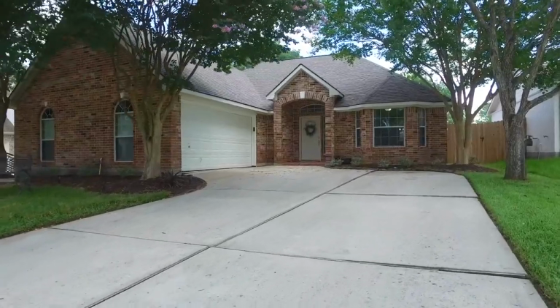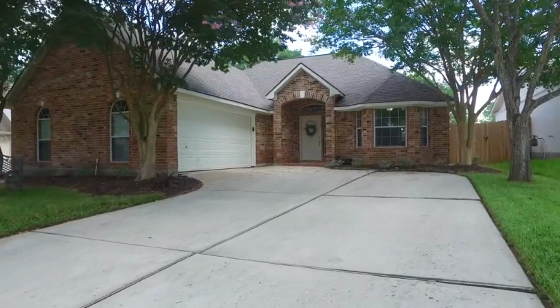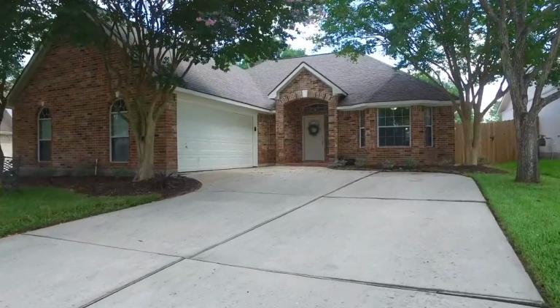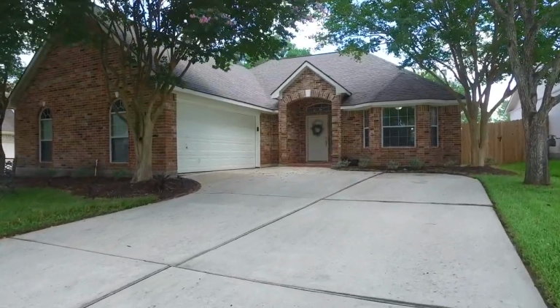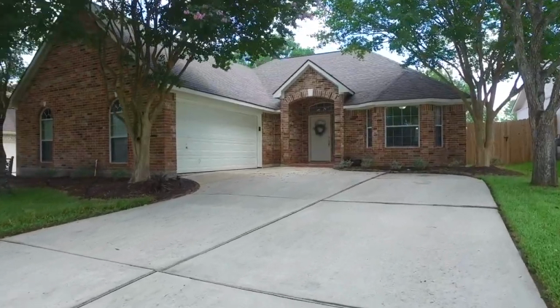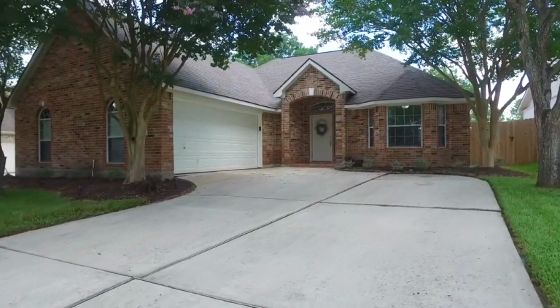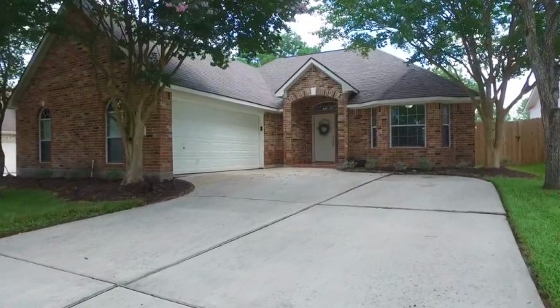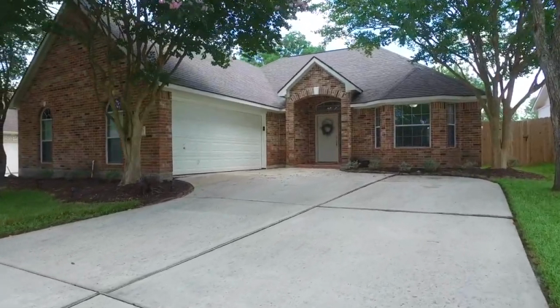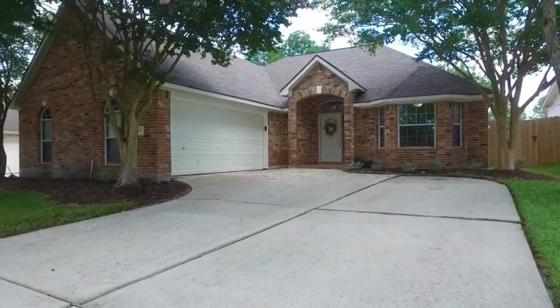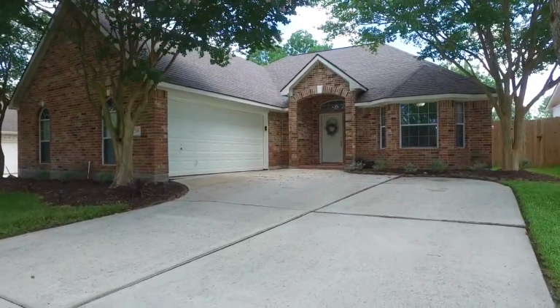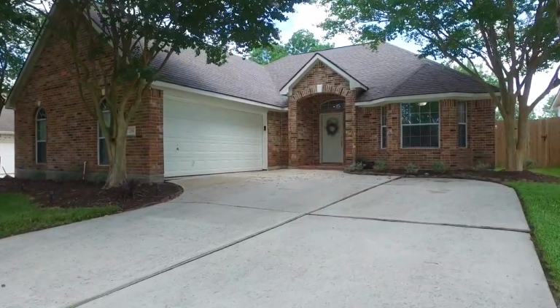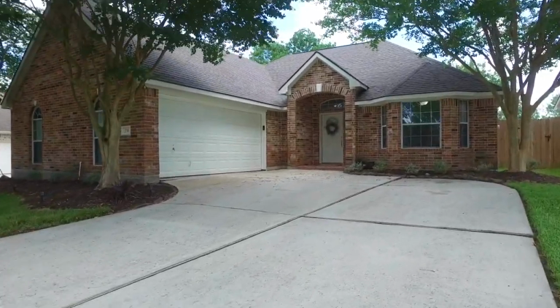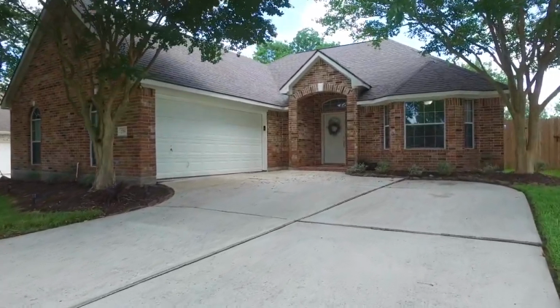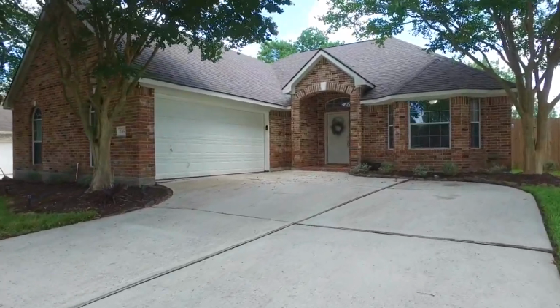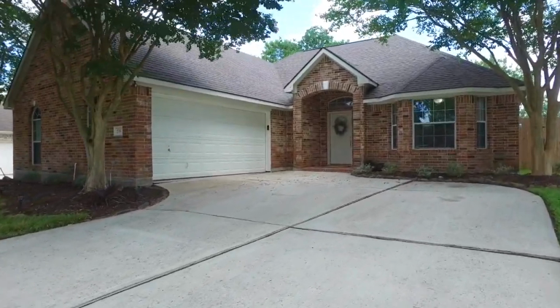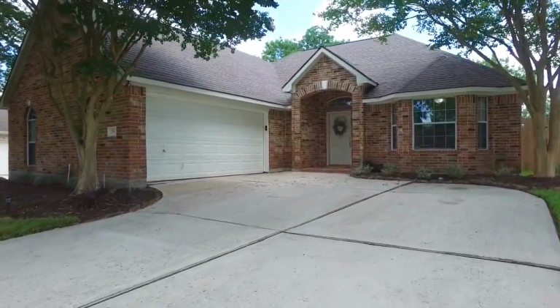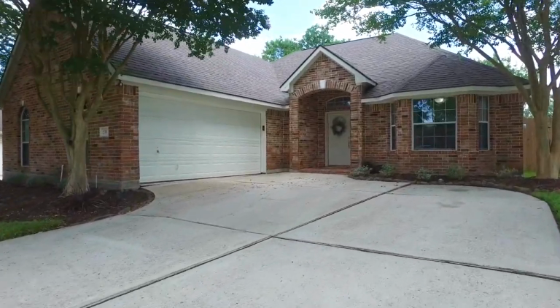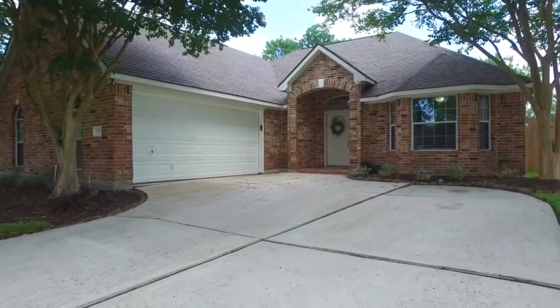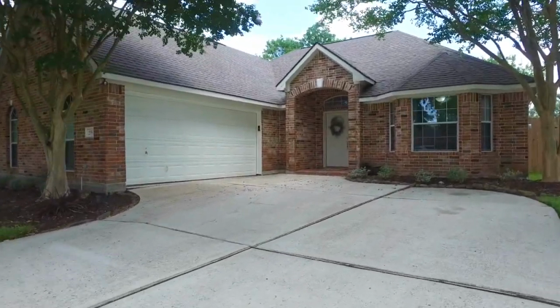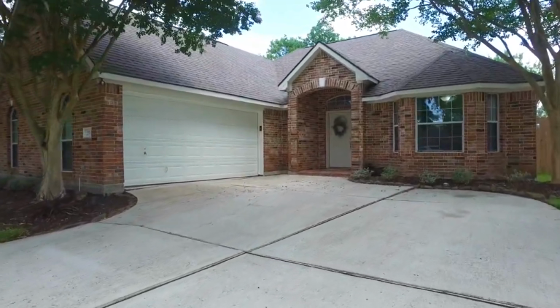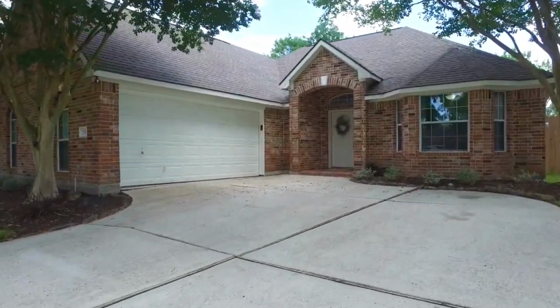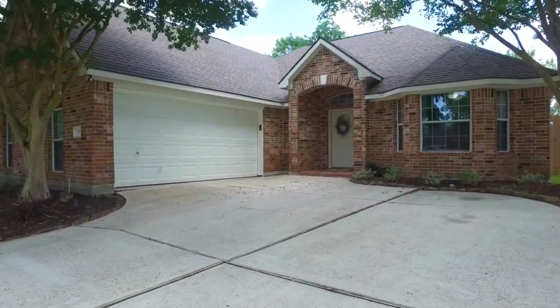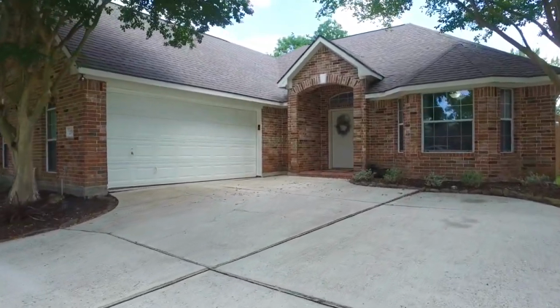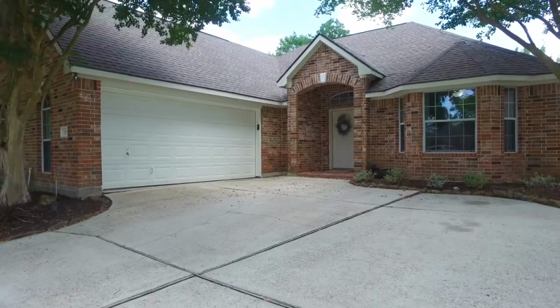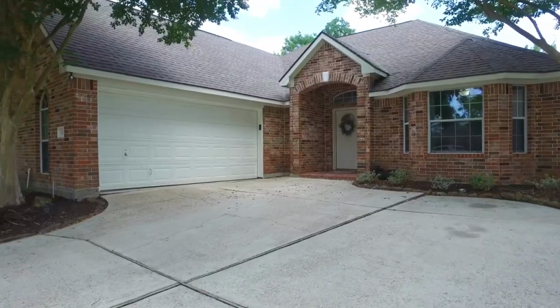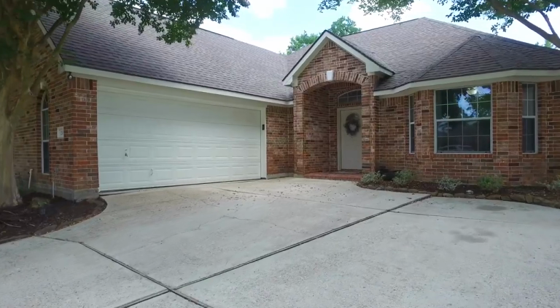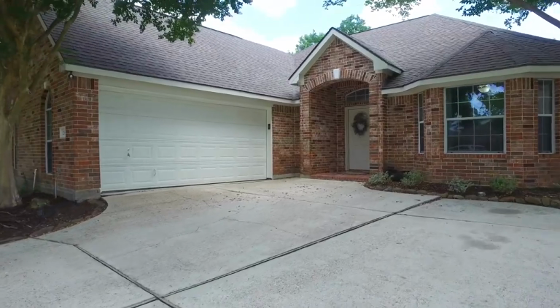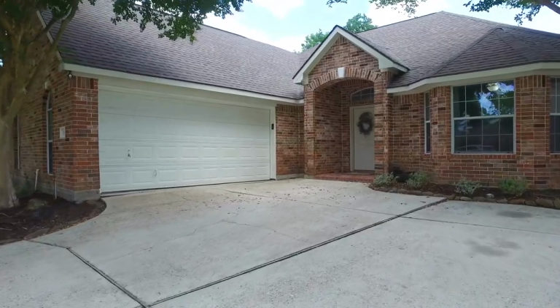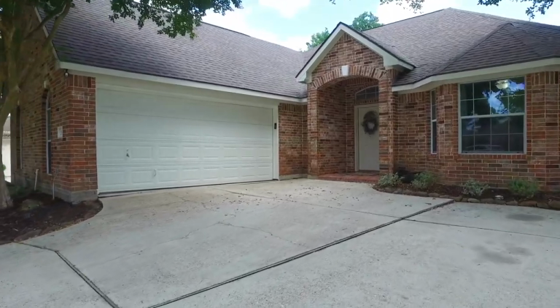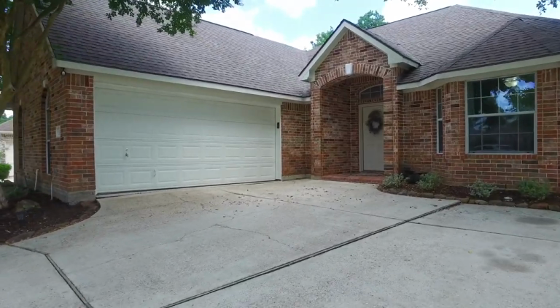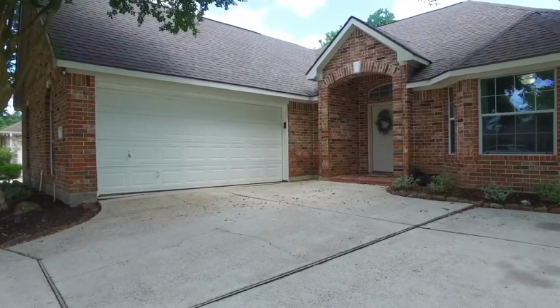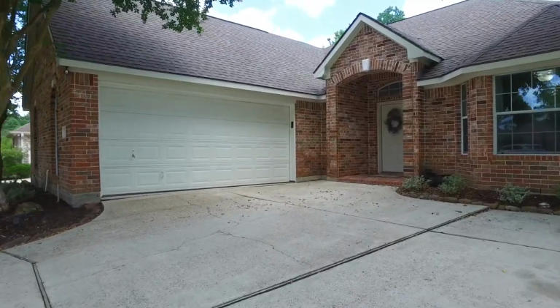With a little over 2,000 square feet under the roof, you're going to fall in love and make this one yours.